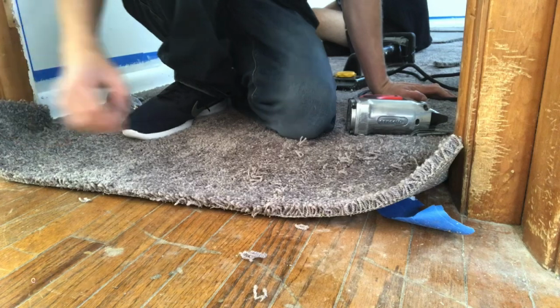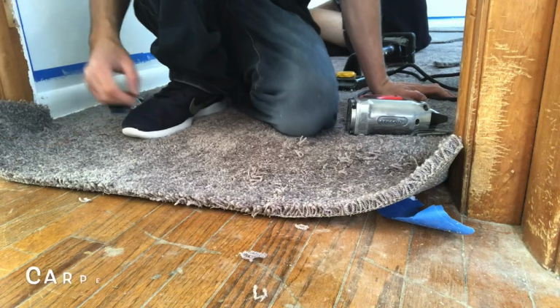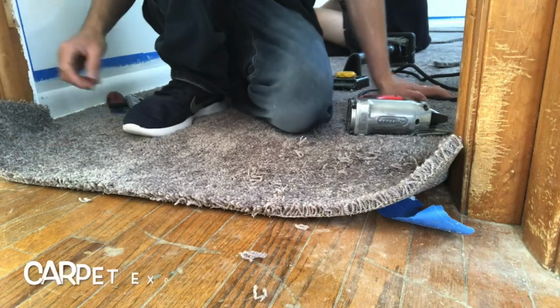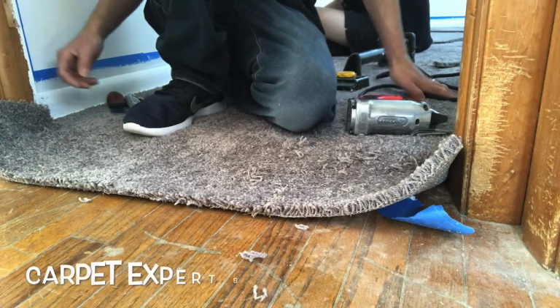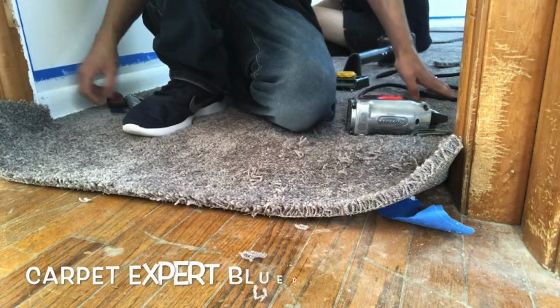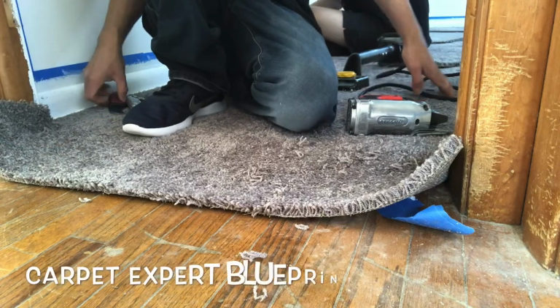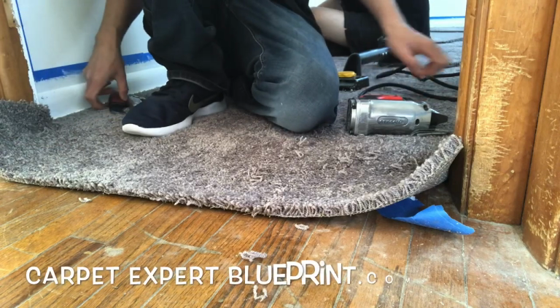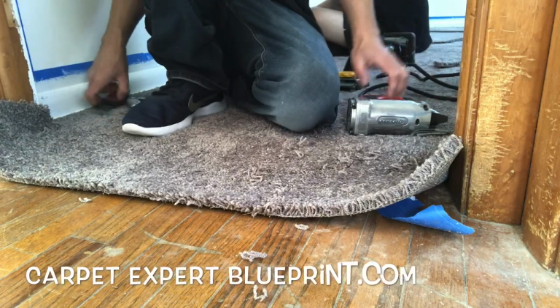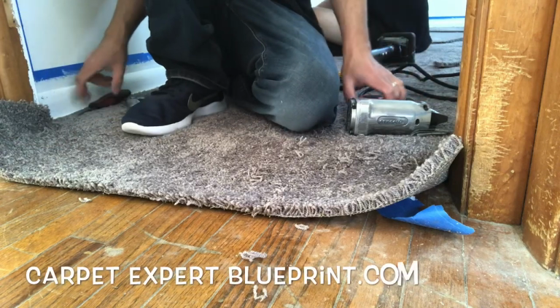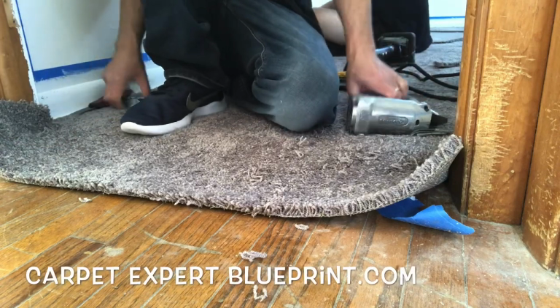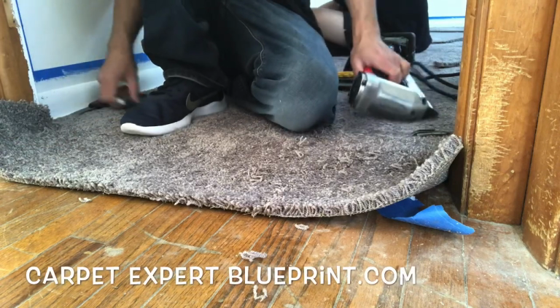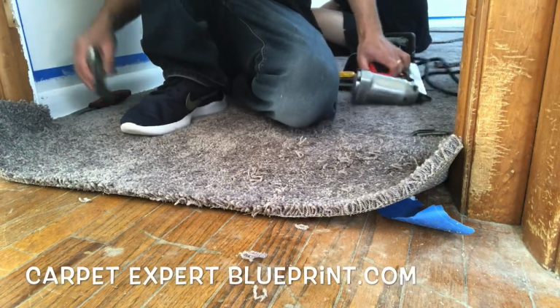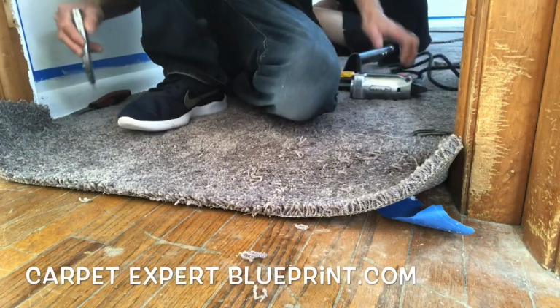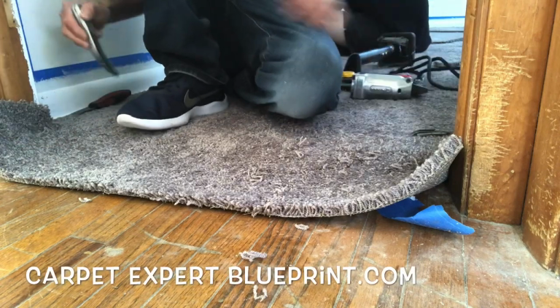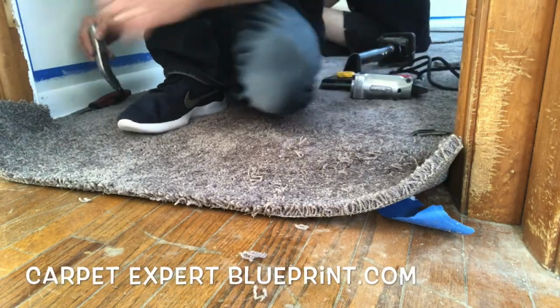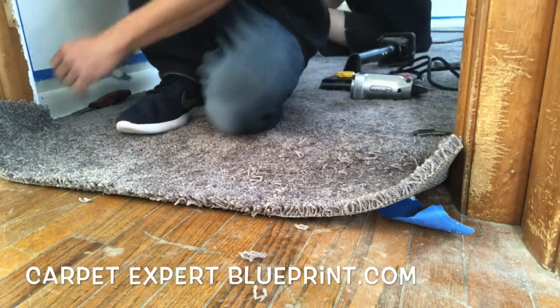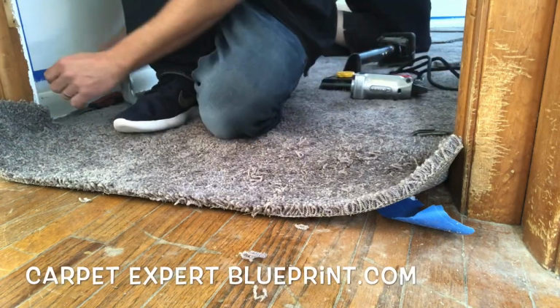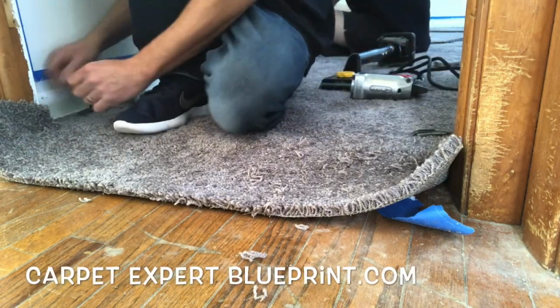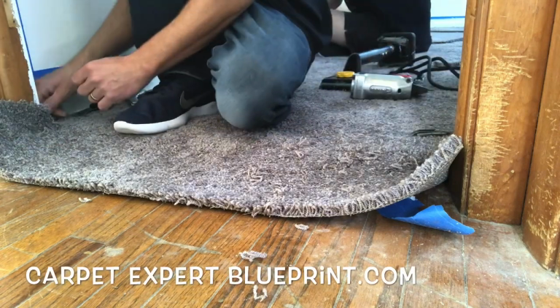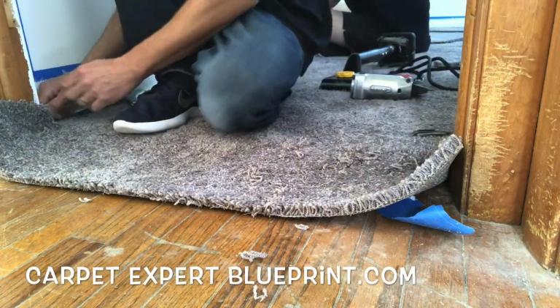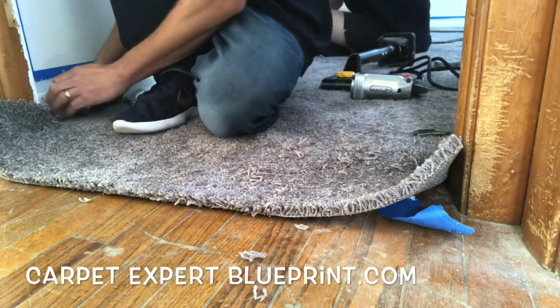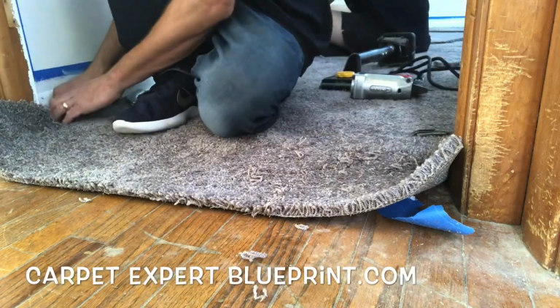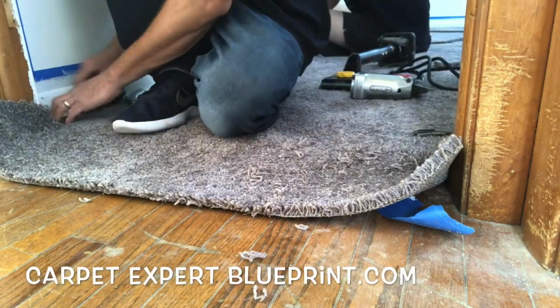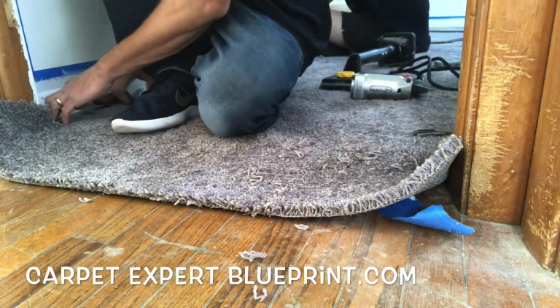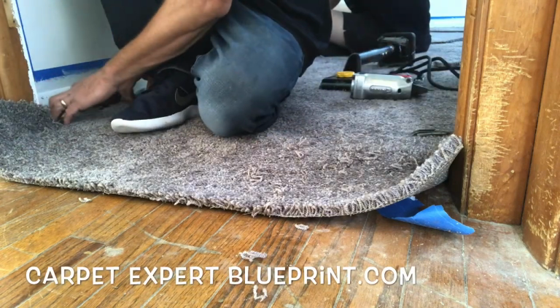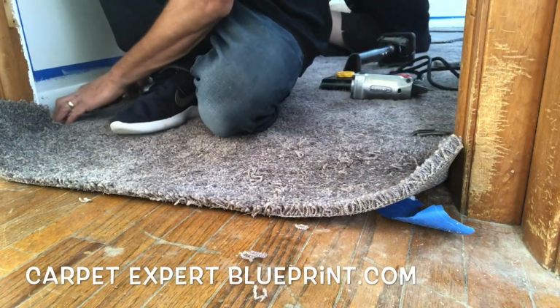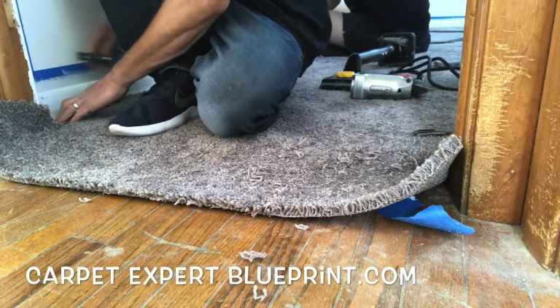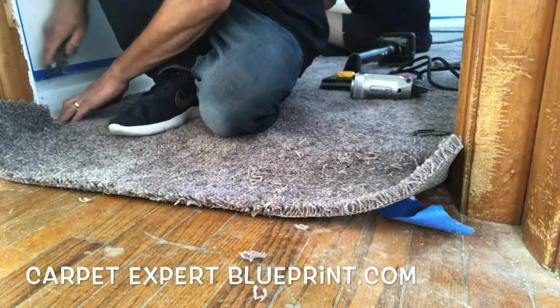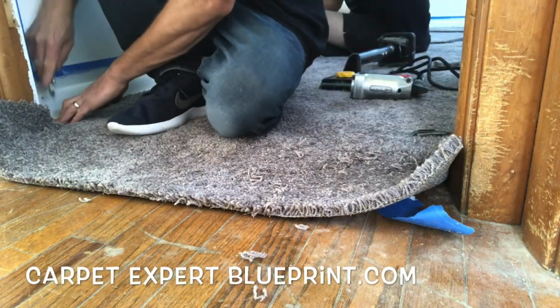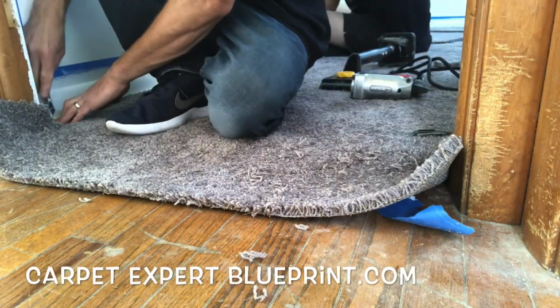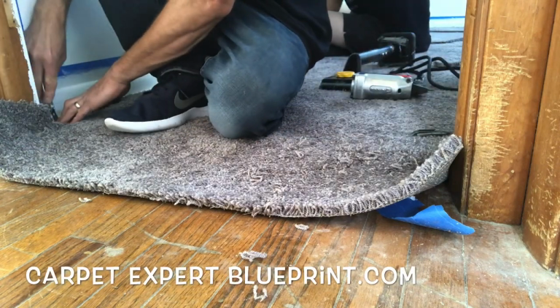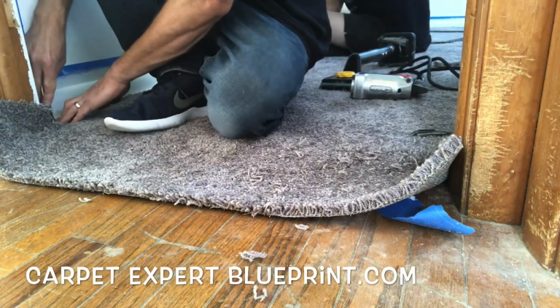So how do you transition carpet to a hardwood floor? In this video, I'm going to walk you through it step by step.